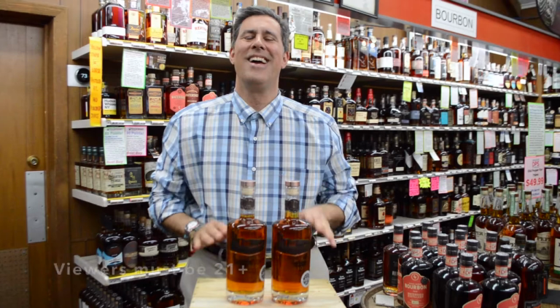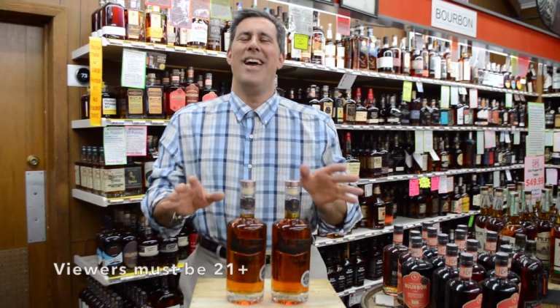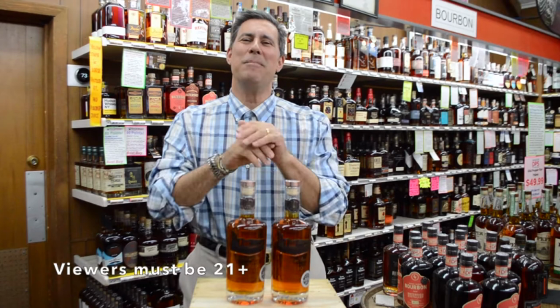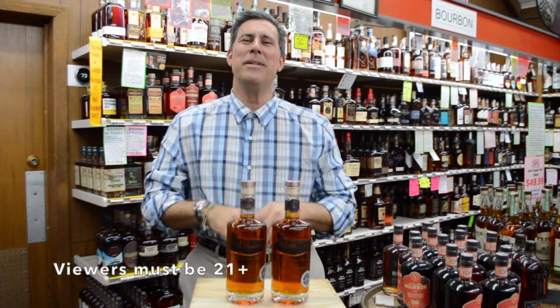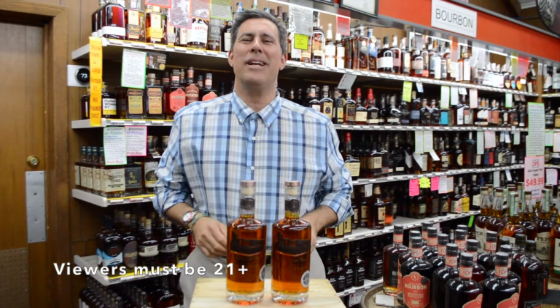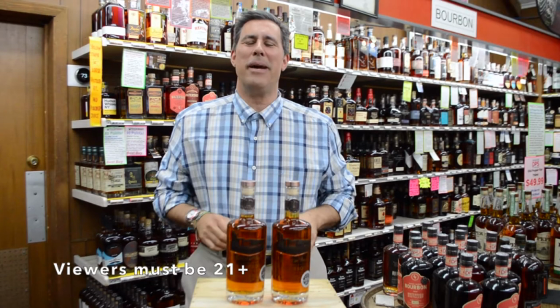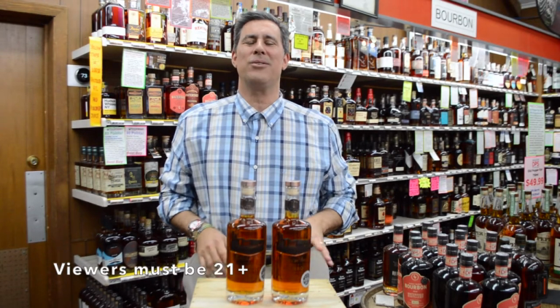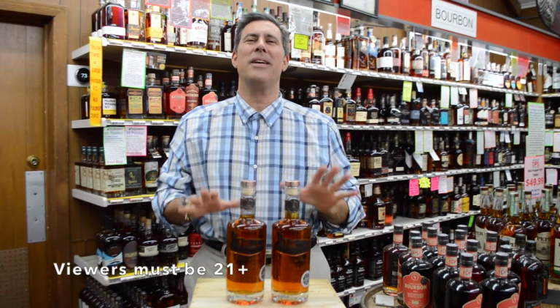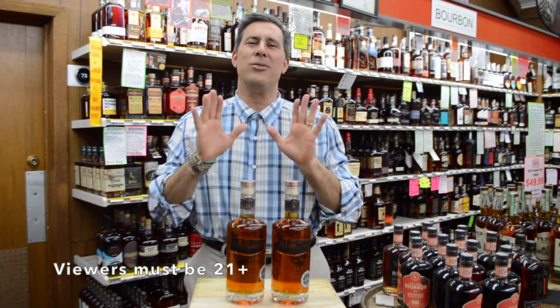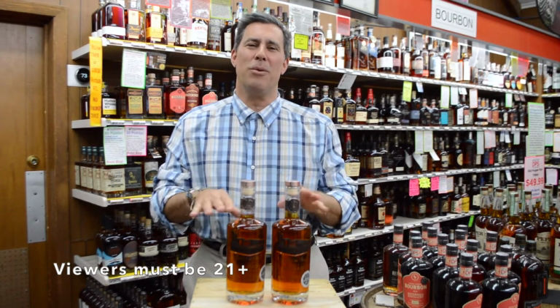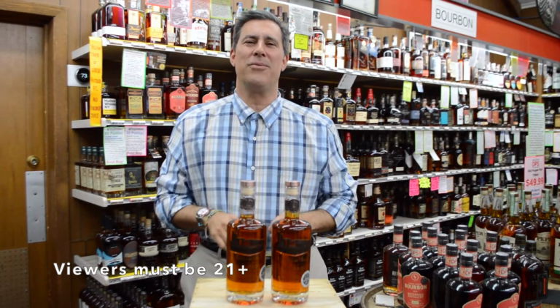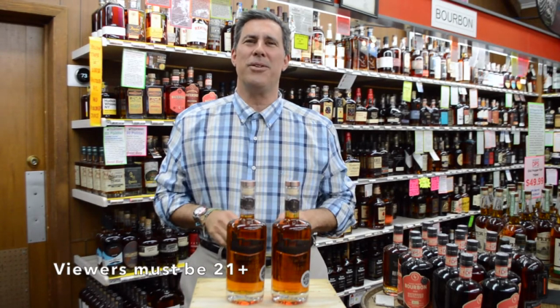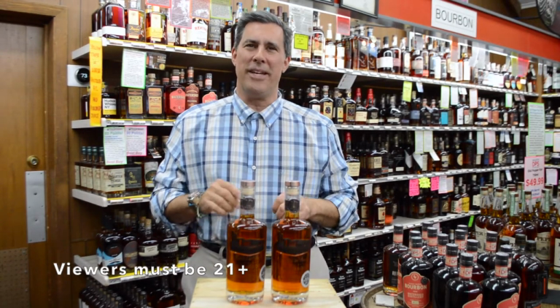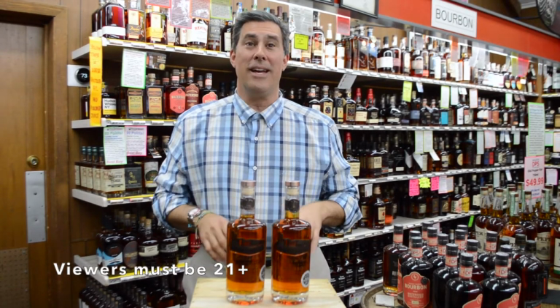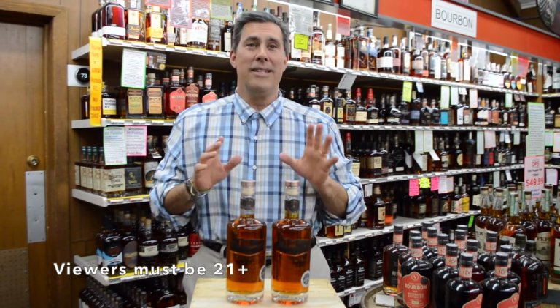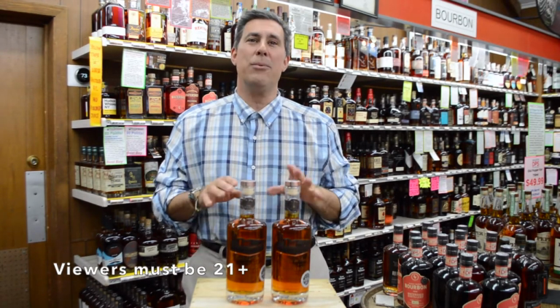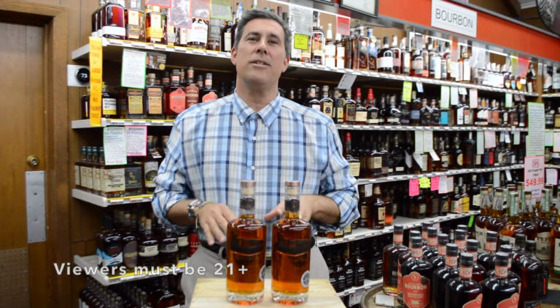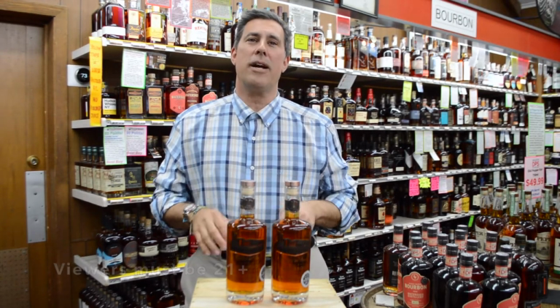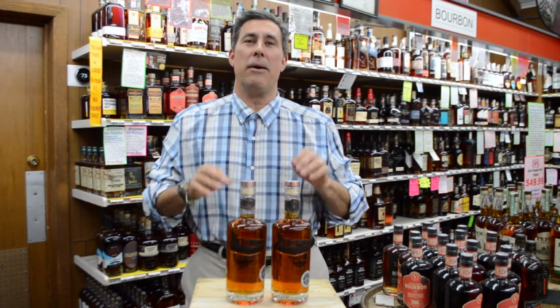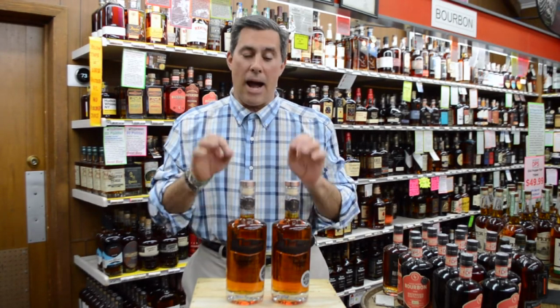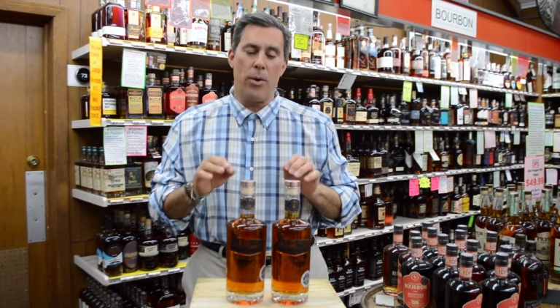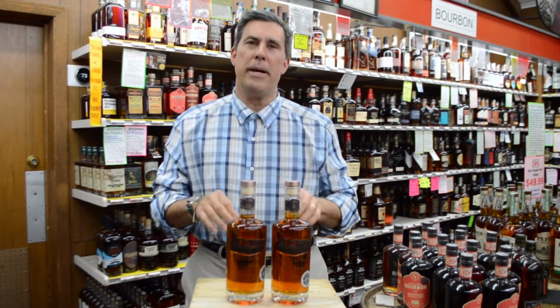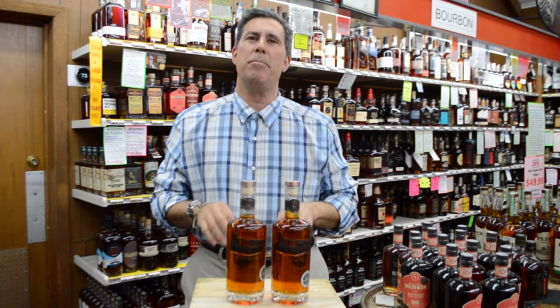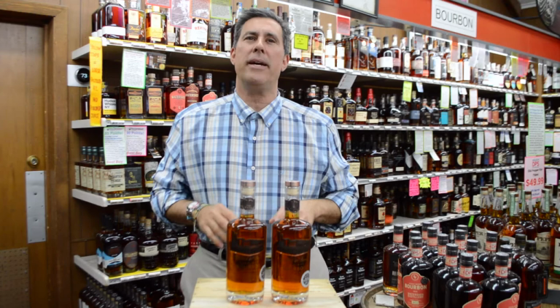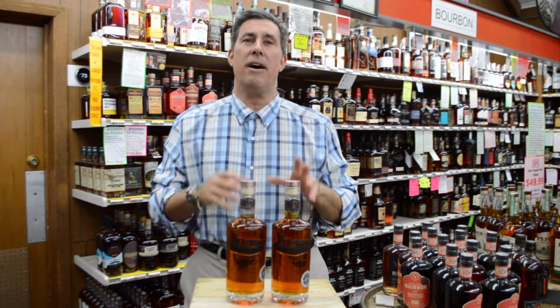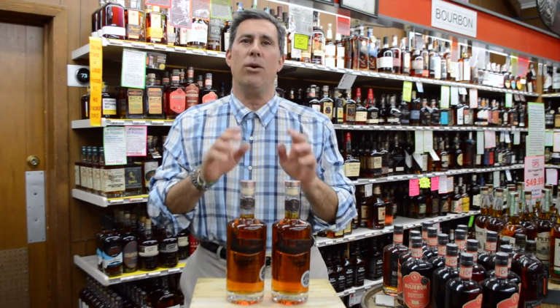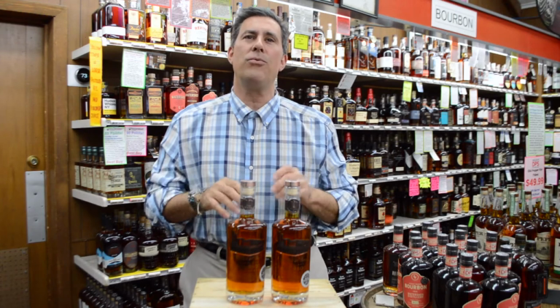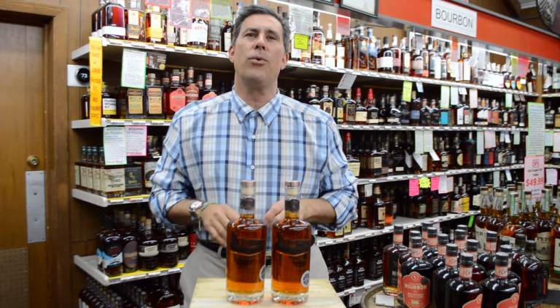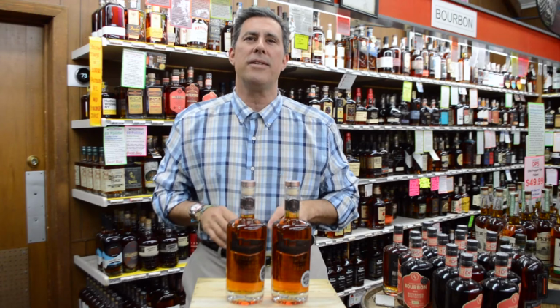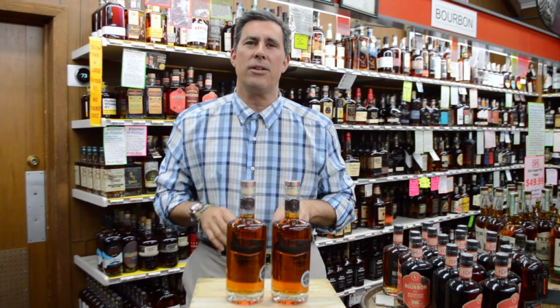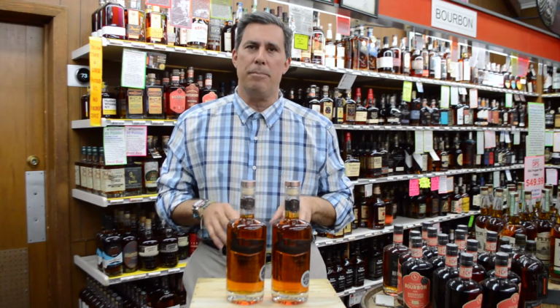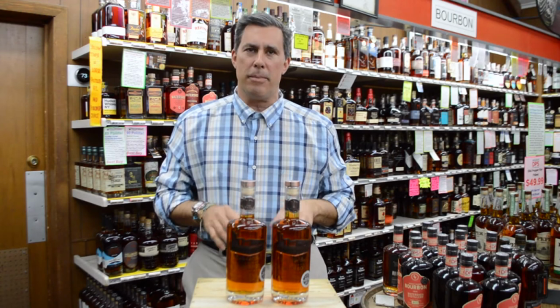Hey, I'm Herb with Decatur Package Store. Thank you so much for tuning in. Today we're going to talk about our barrel pick of the Old Fourth Distillery Bourbon.